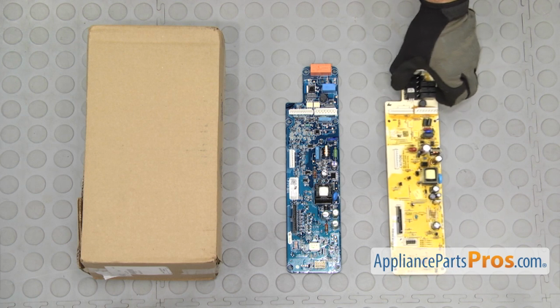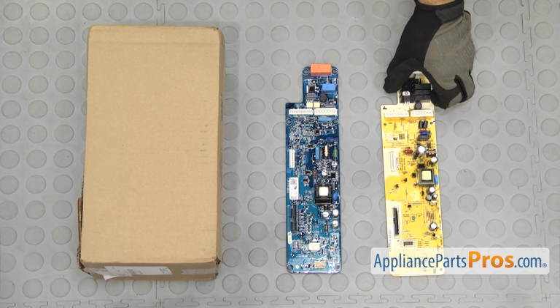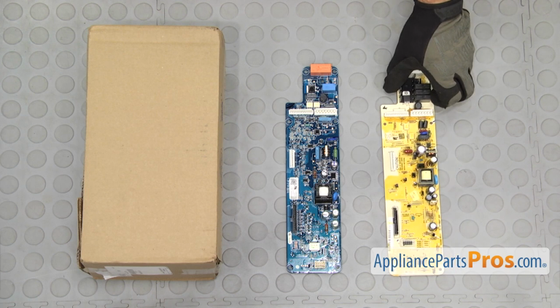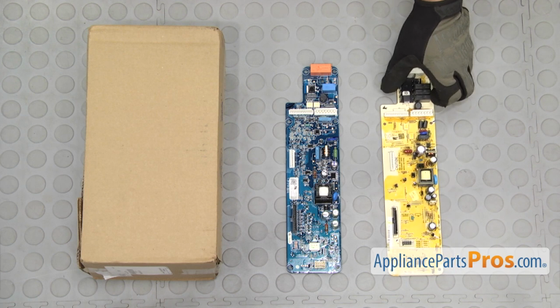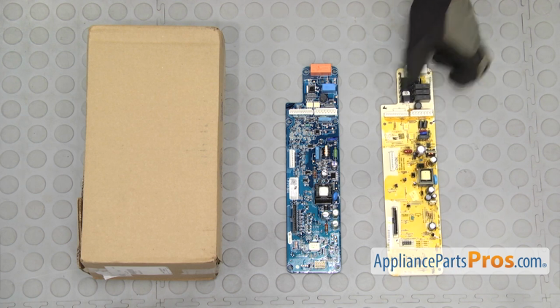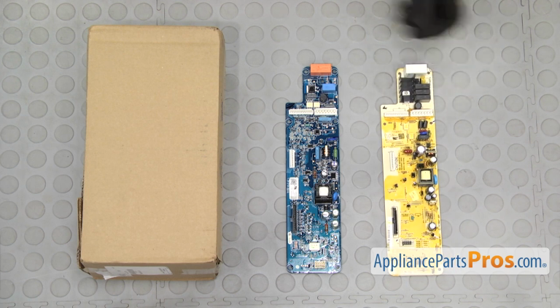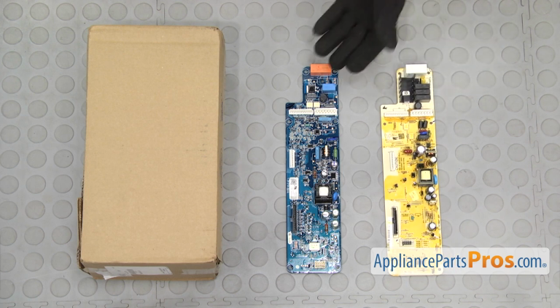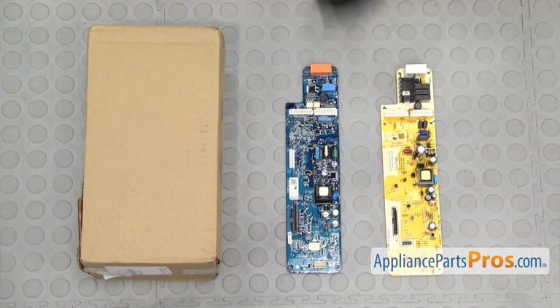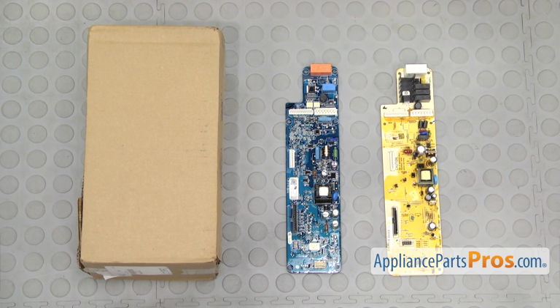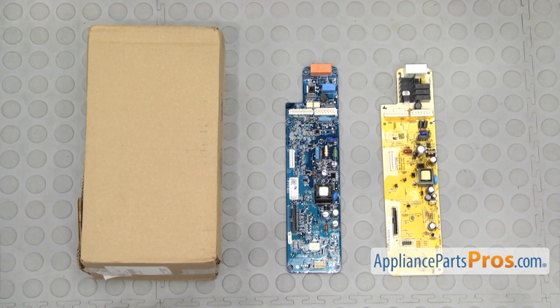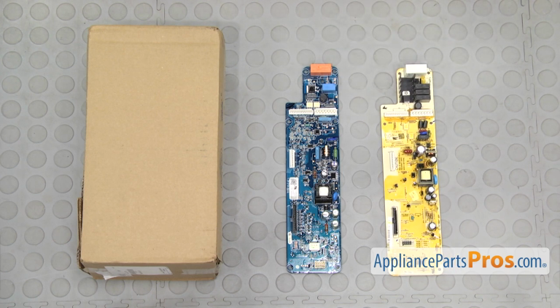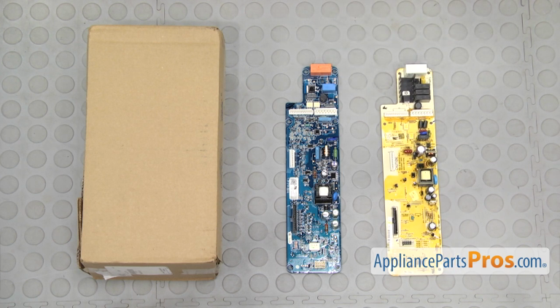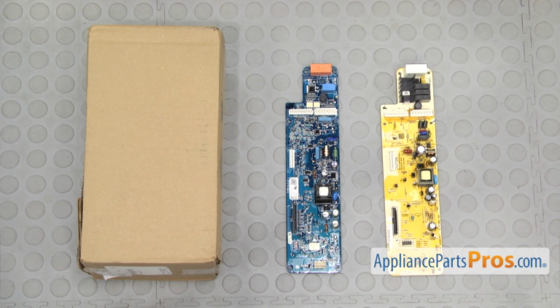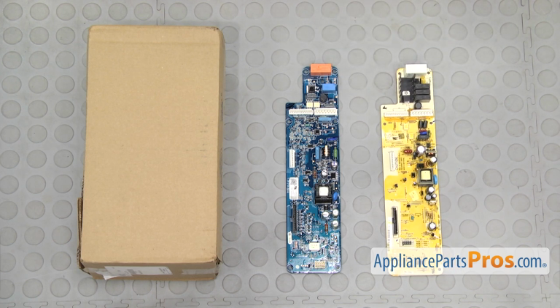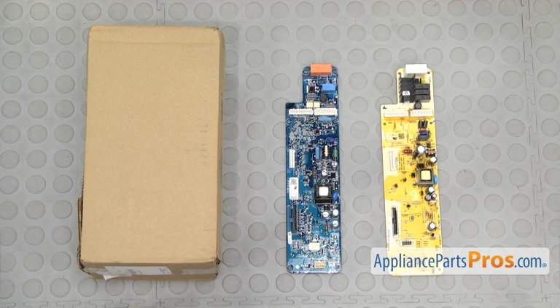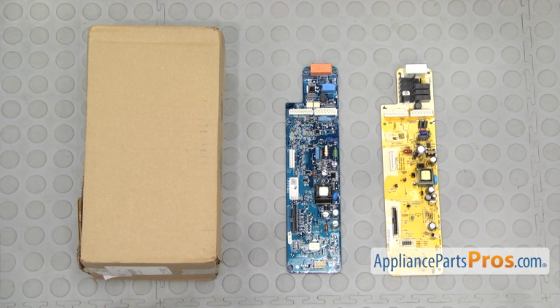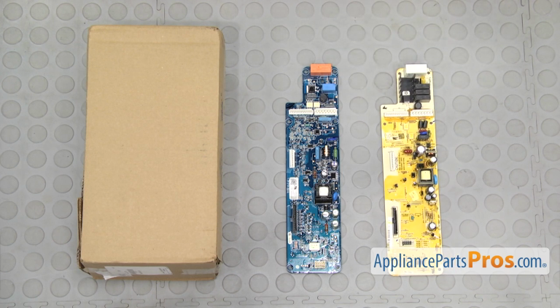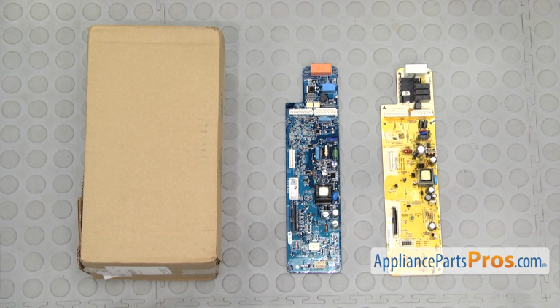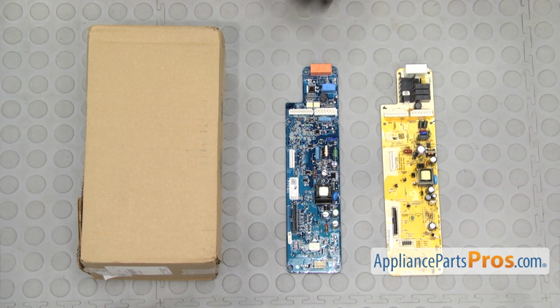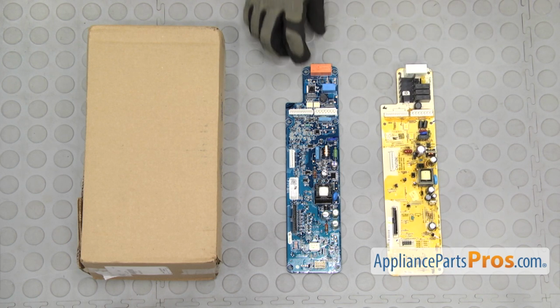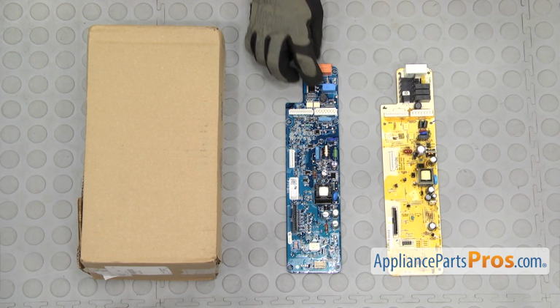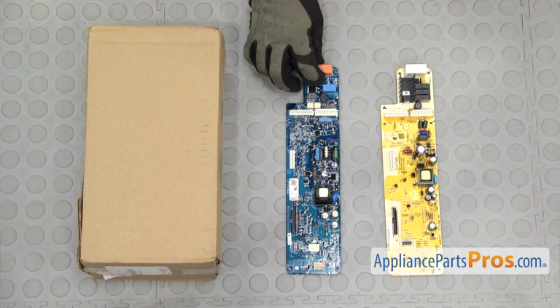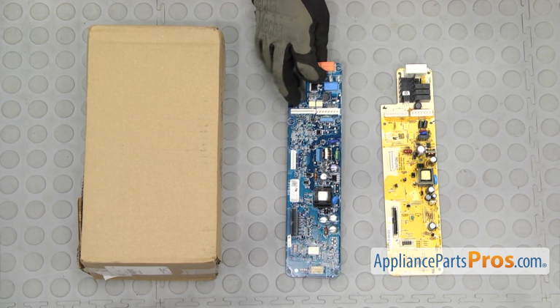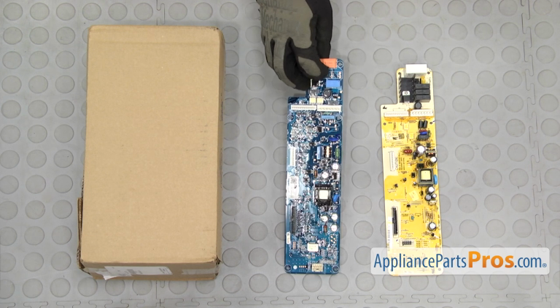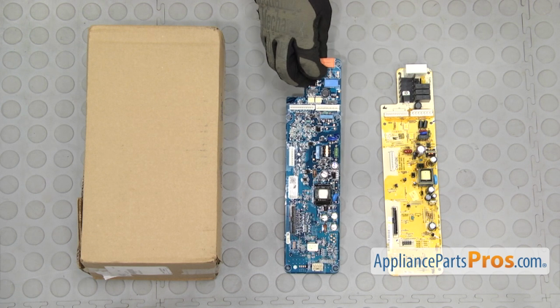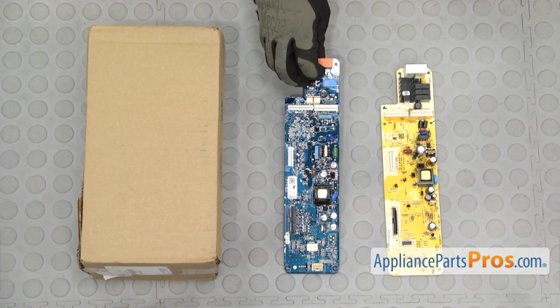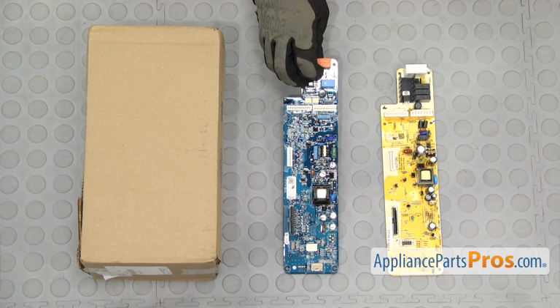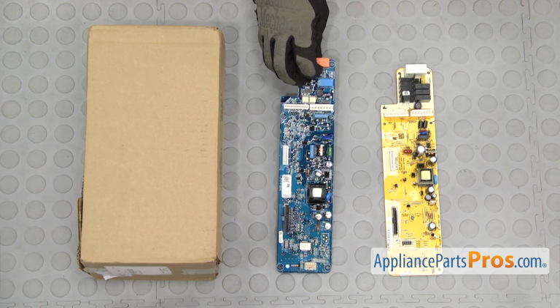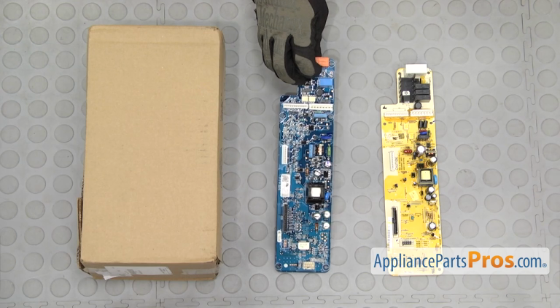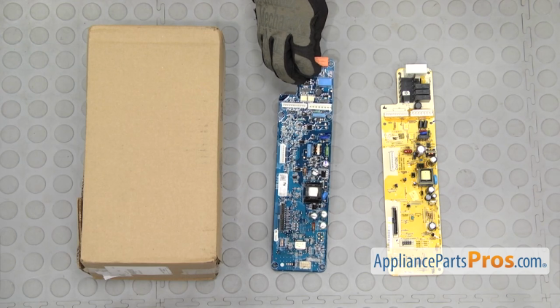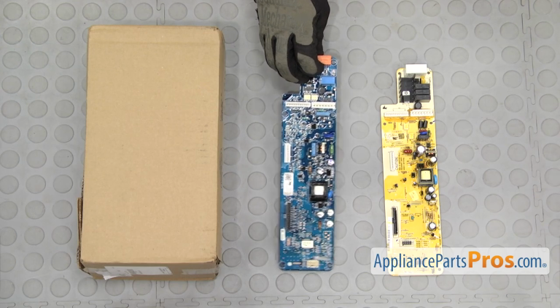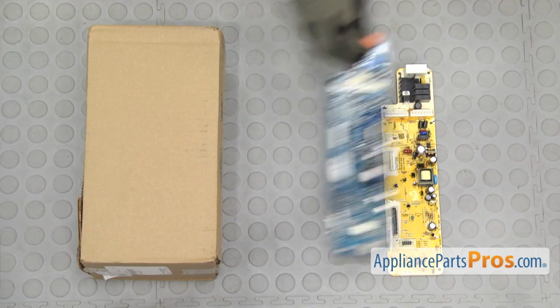Here's the old main control board next to the new one. If you already have one of these, great. If not, you can get it at AppliancePartsPros.com.